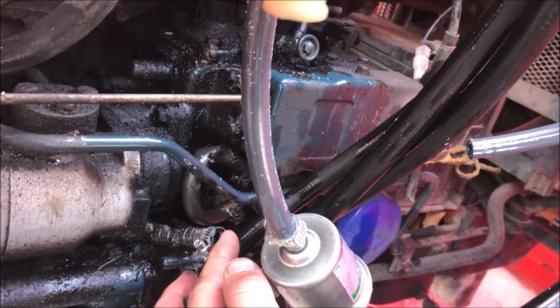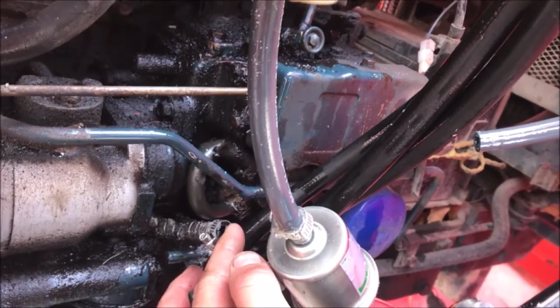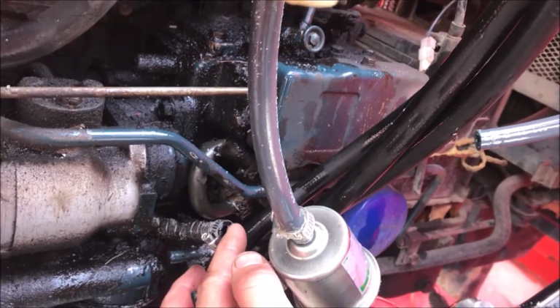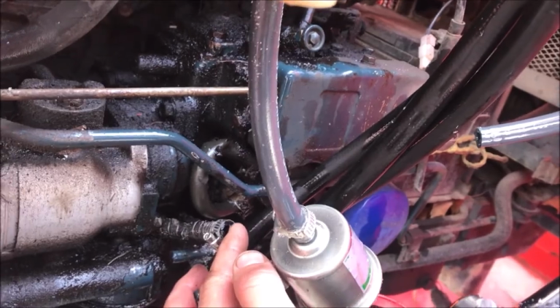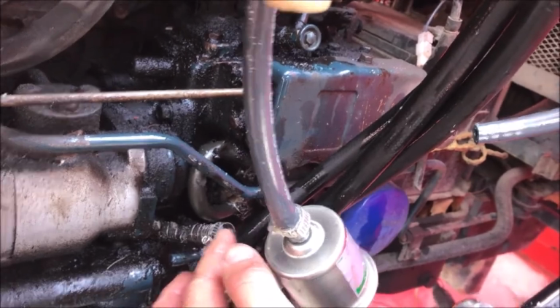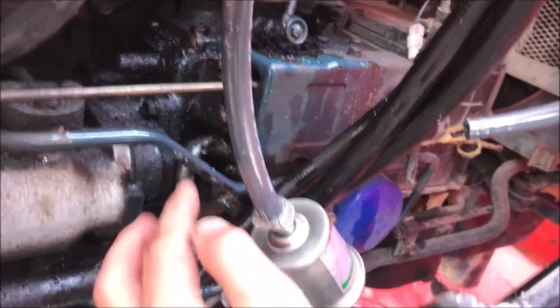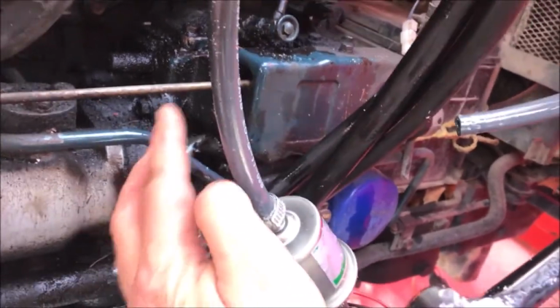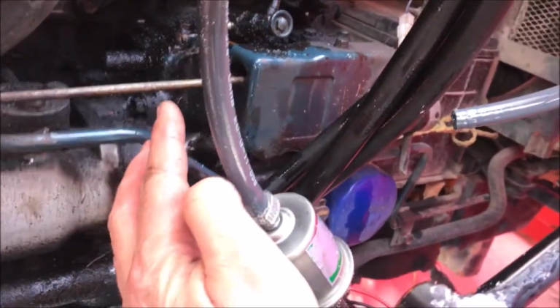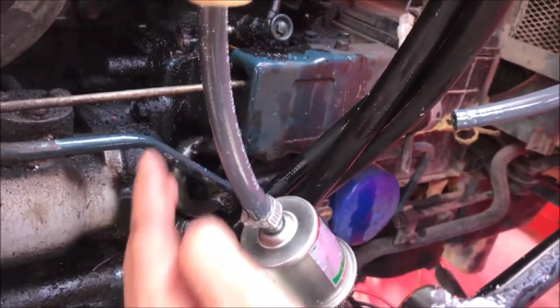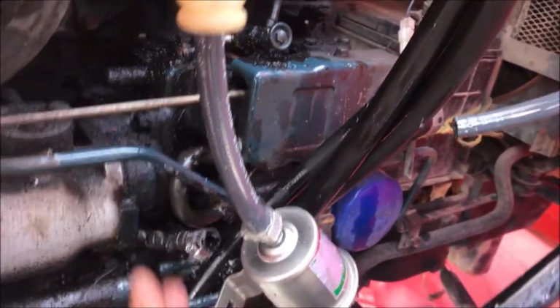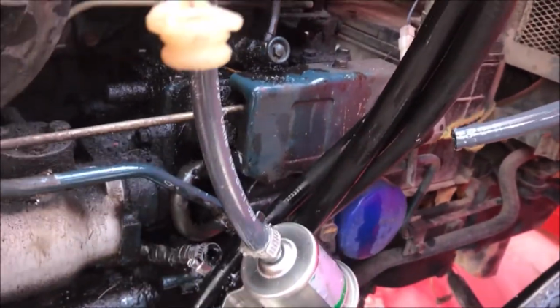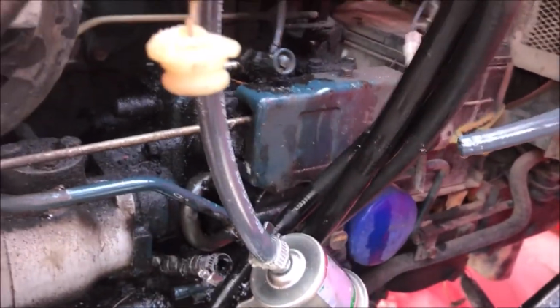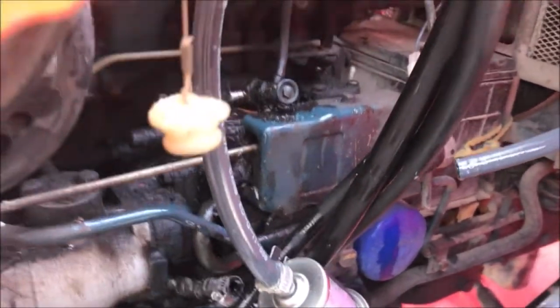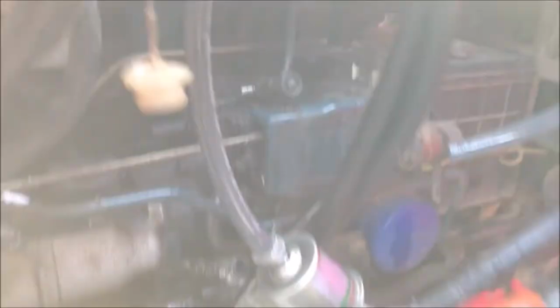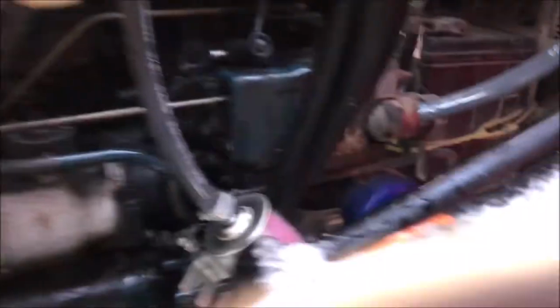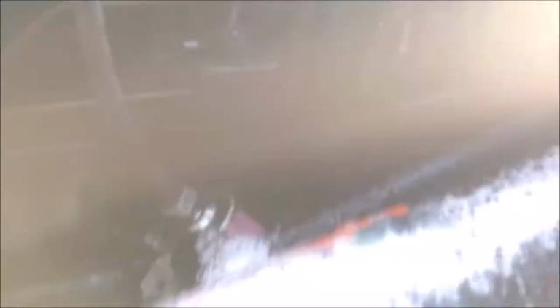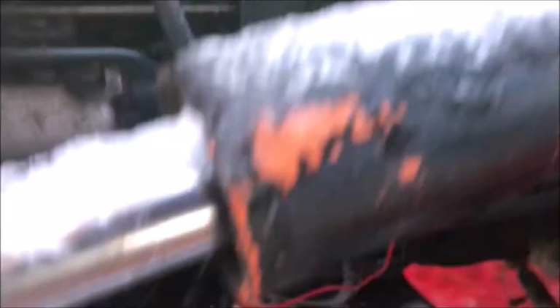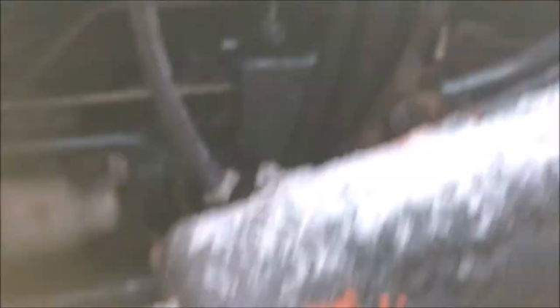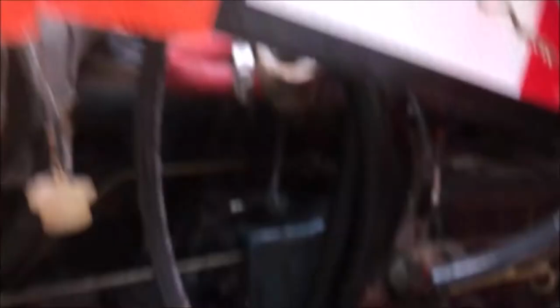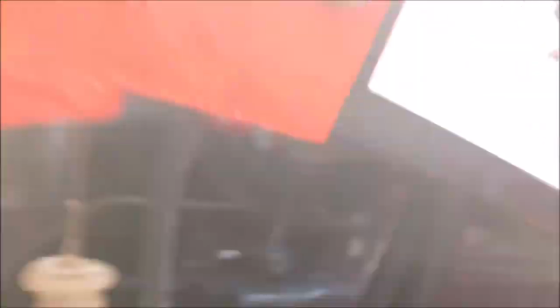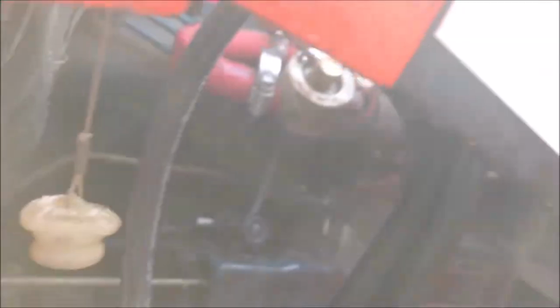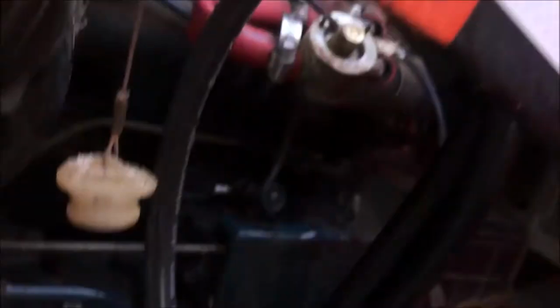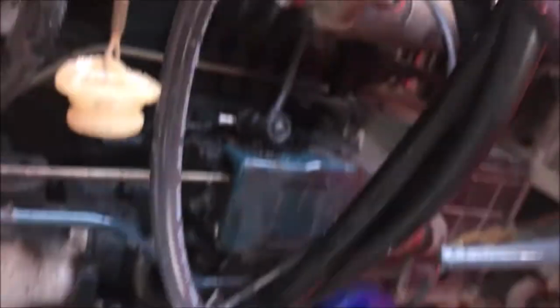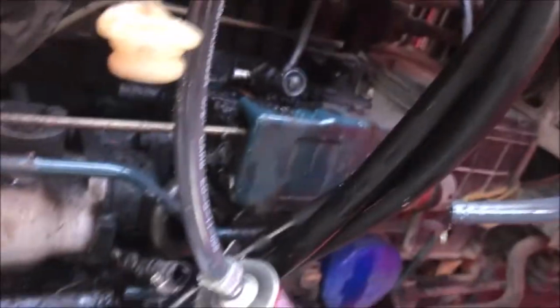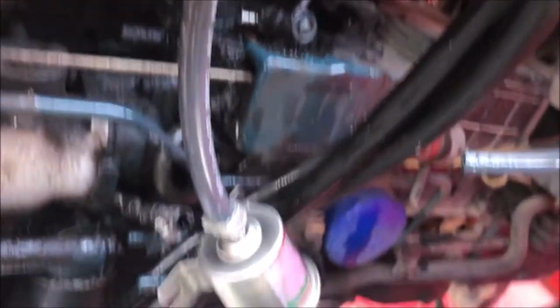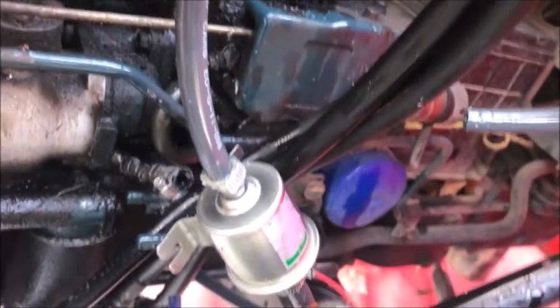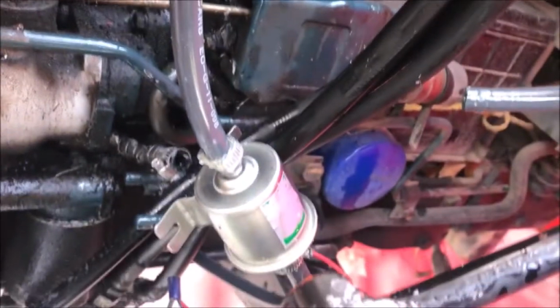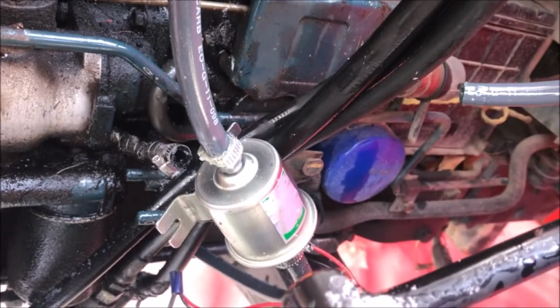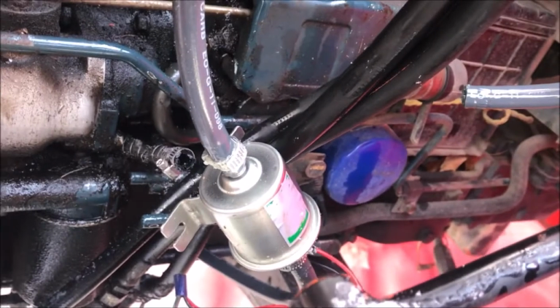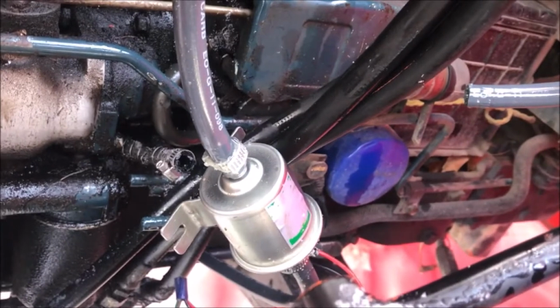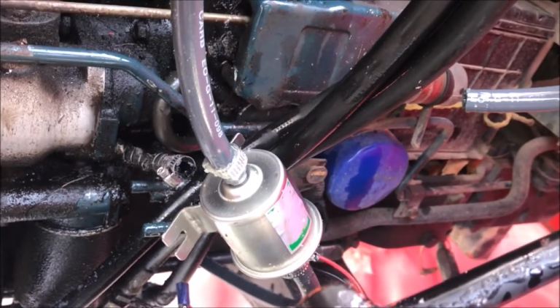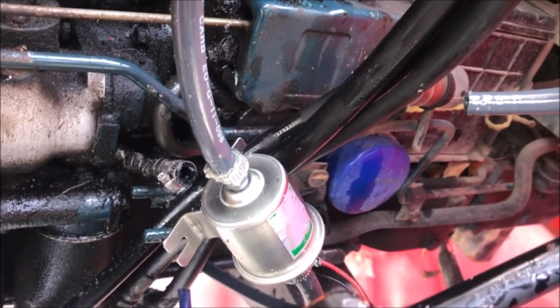There was flow at the line, but there was no flow out of the pump. So I thought I had a bad pump, and I put the electric pump in.